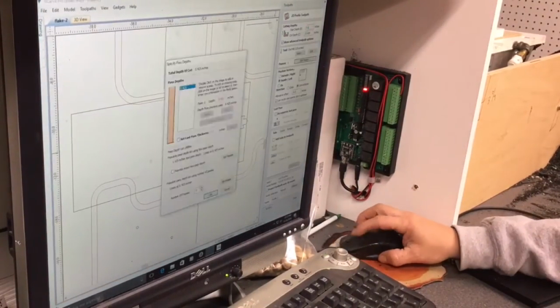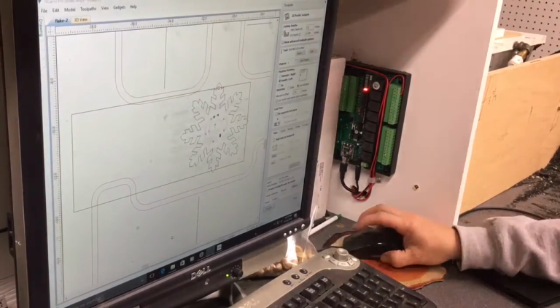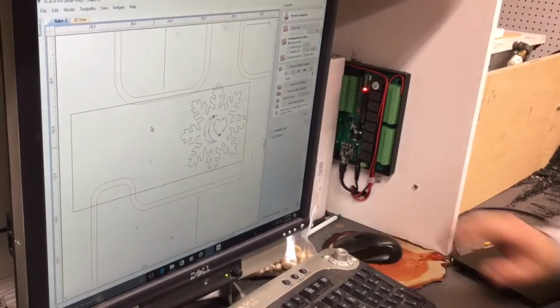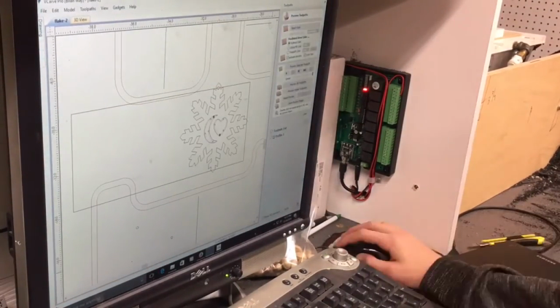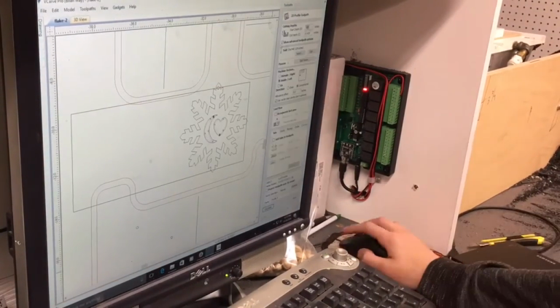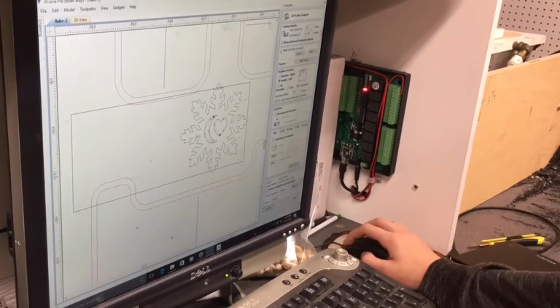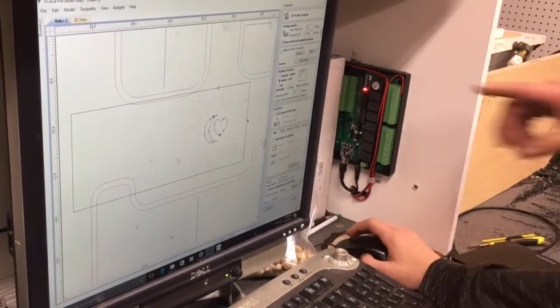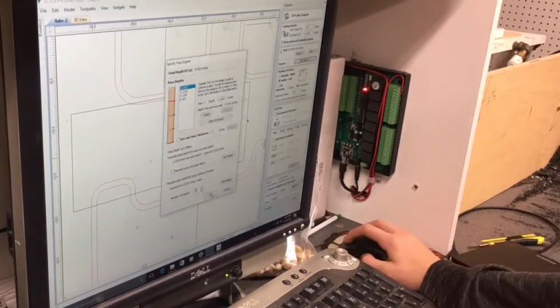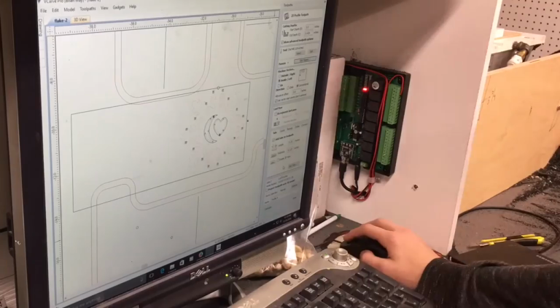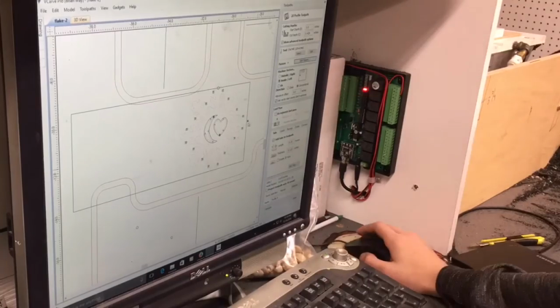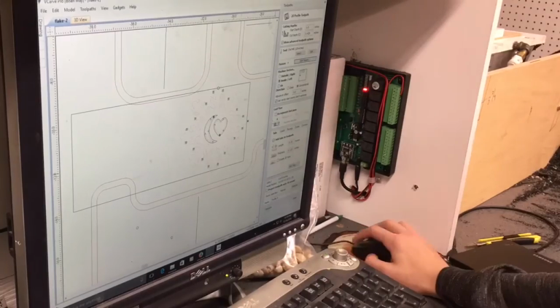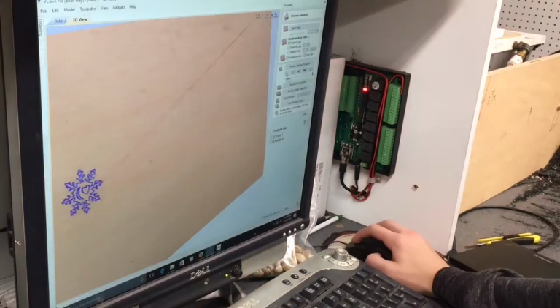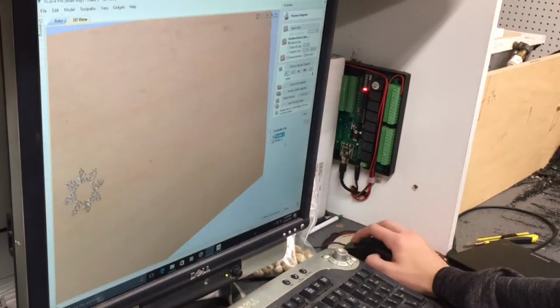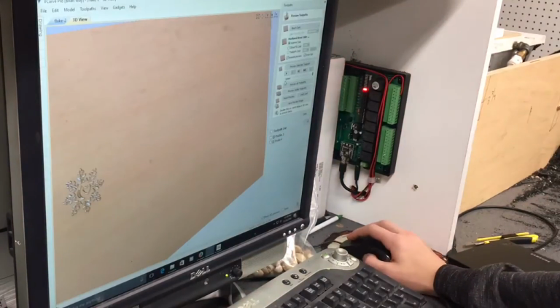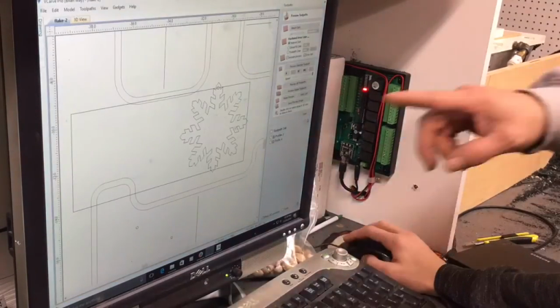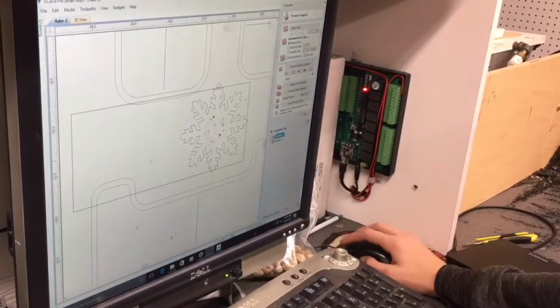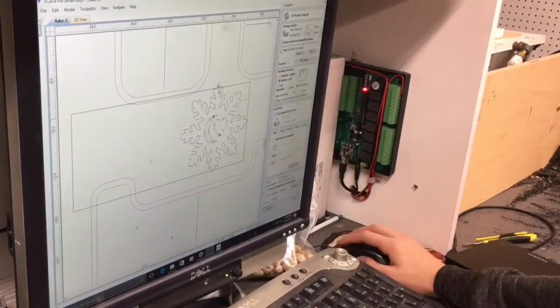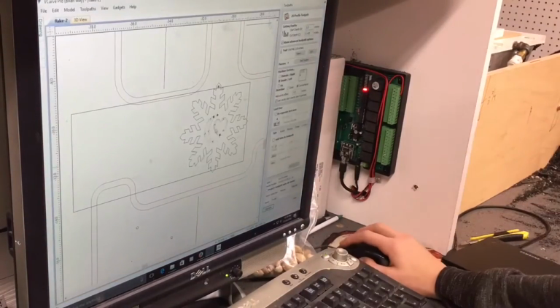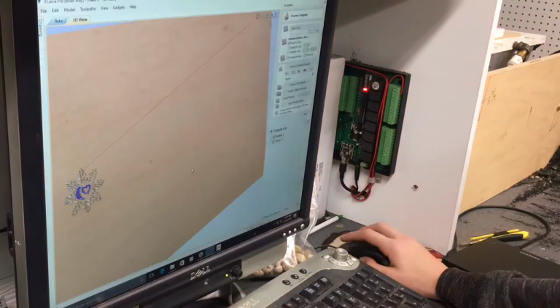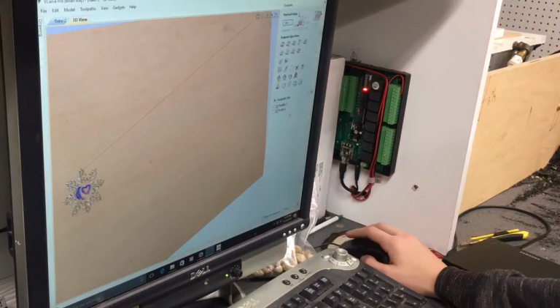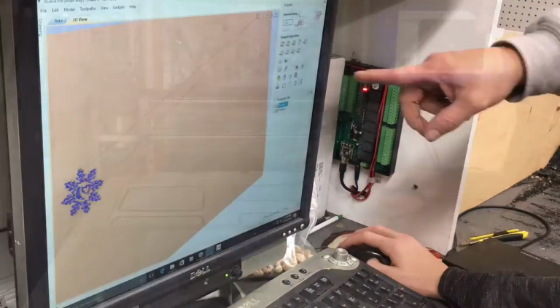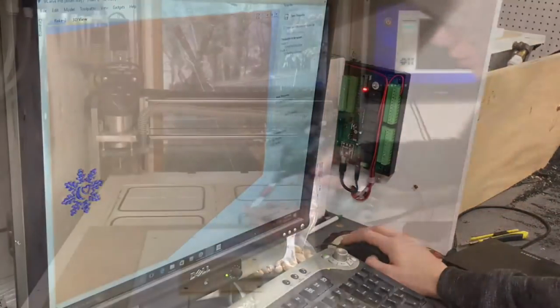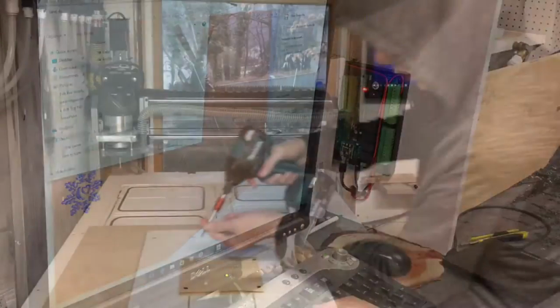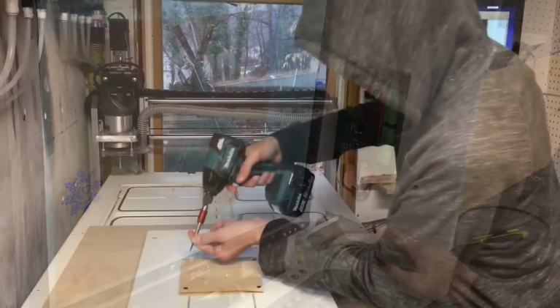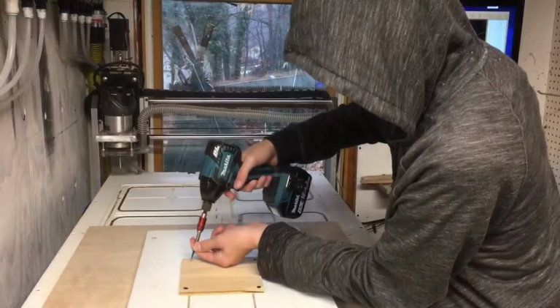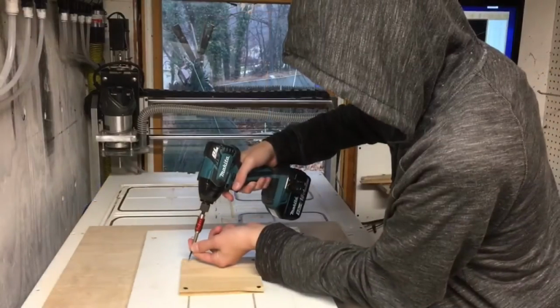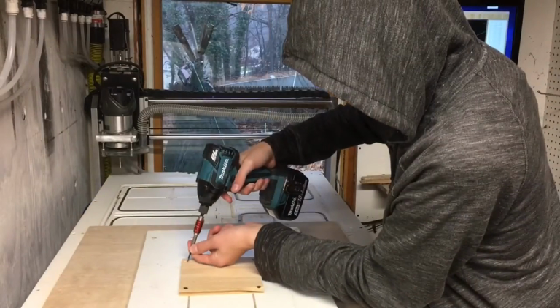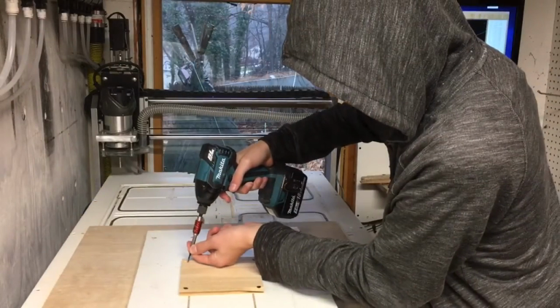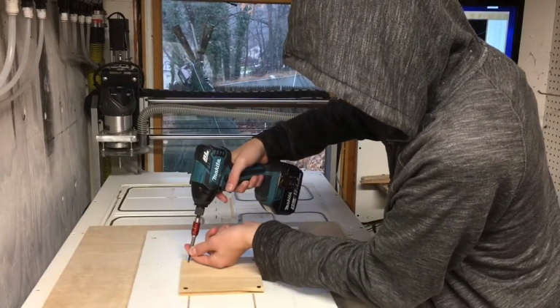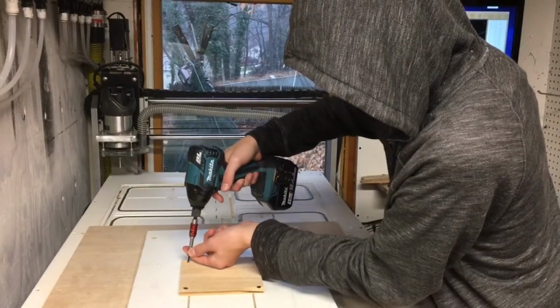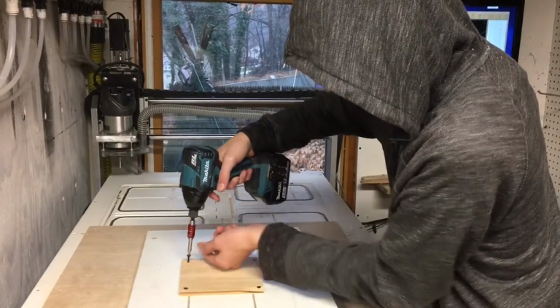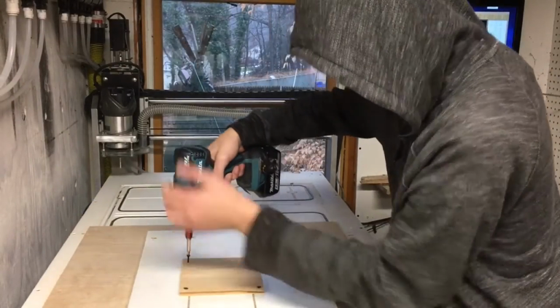After Bryce was happy with the layout, all we had to do was set the toolpath, mount the piece to the CNC machine, and start running it.